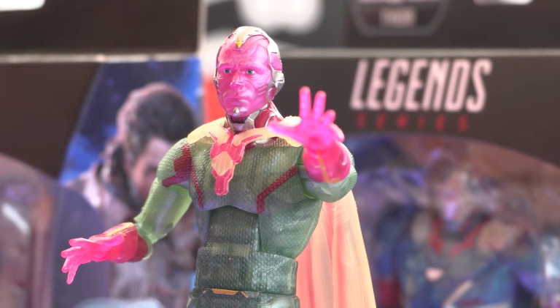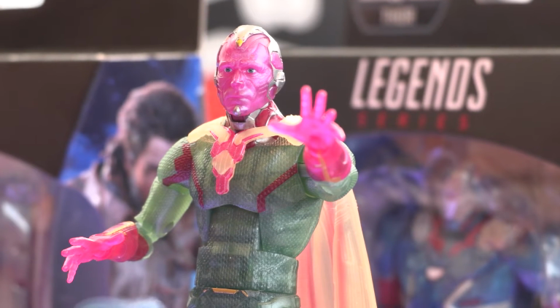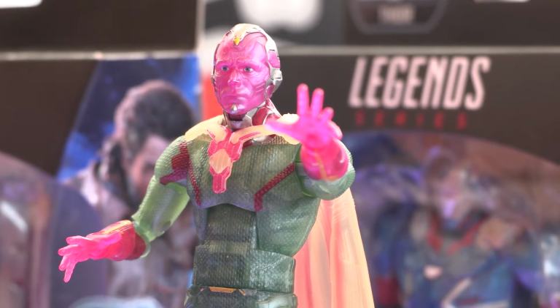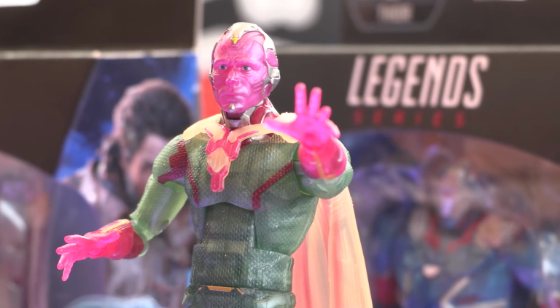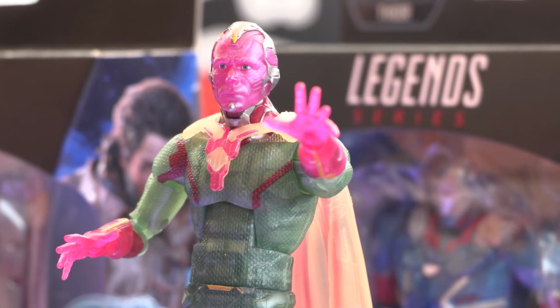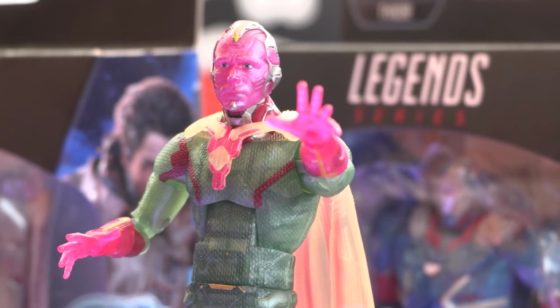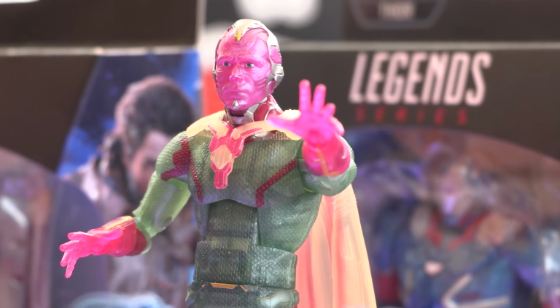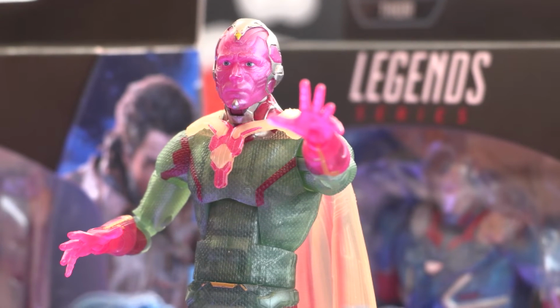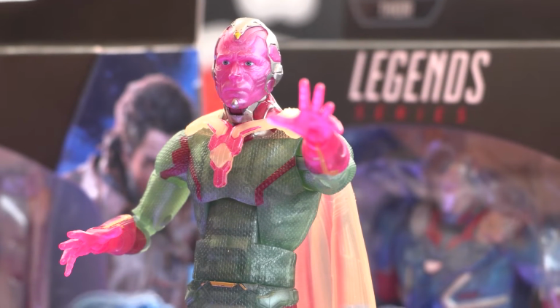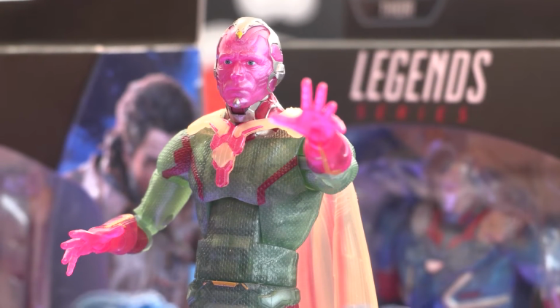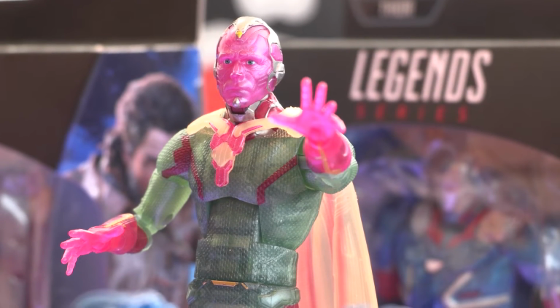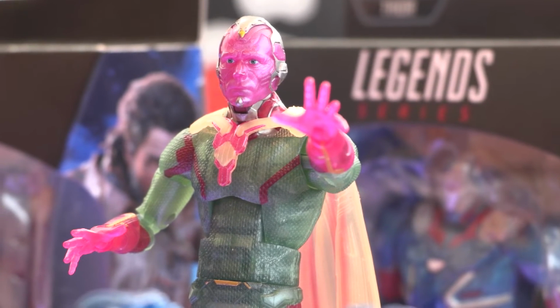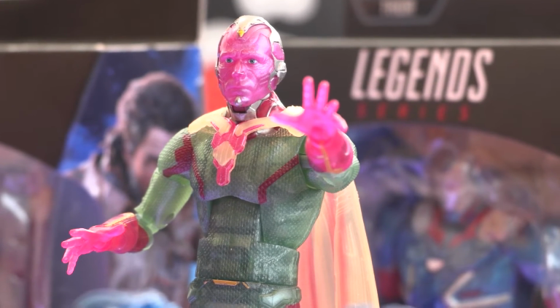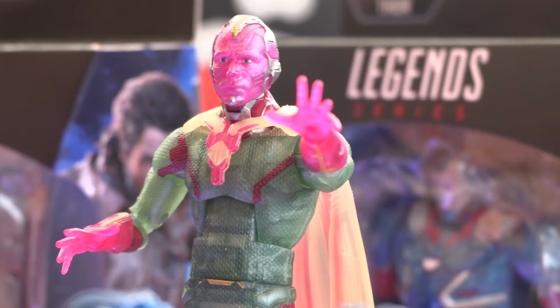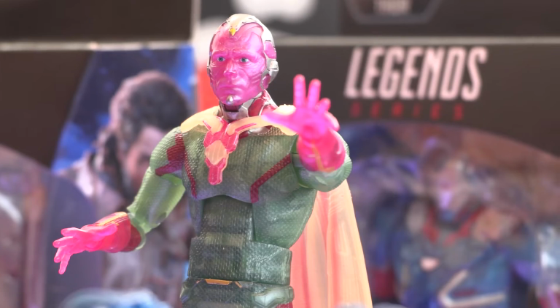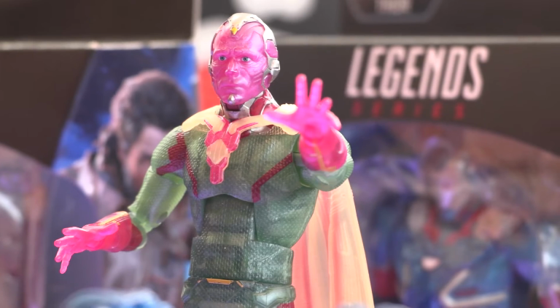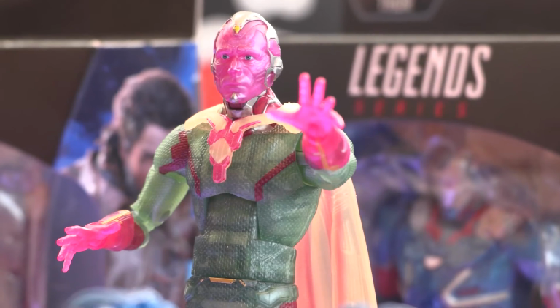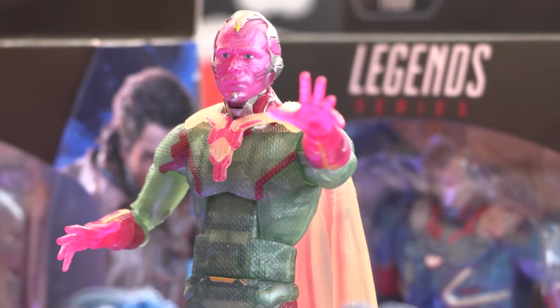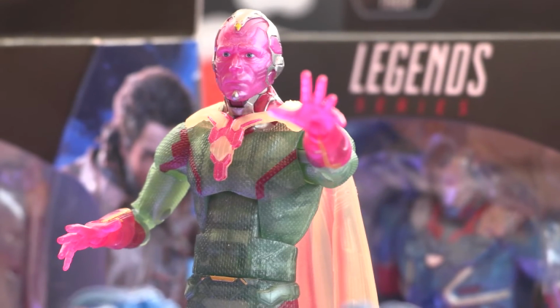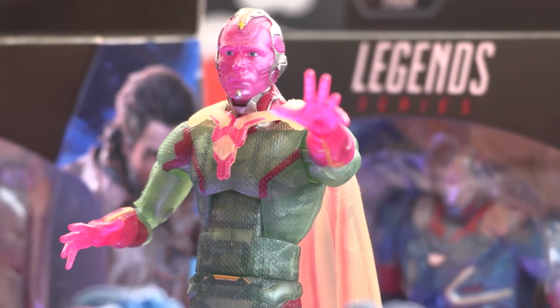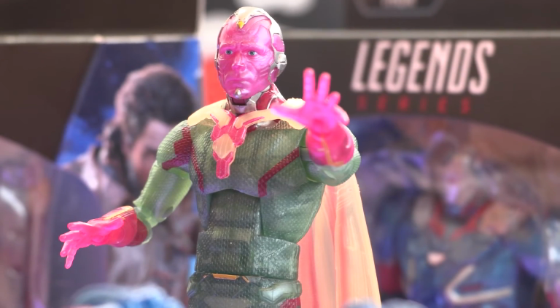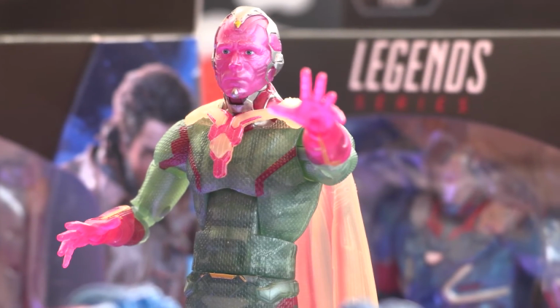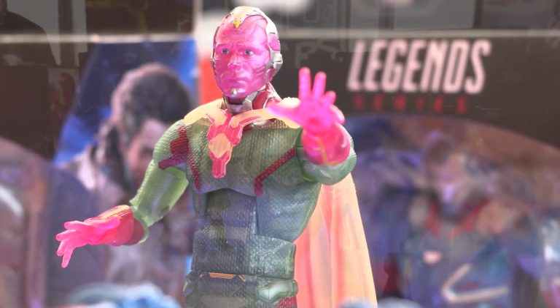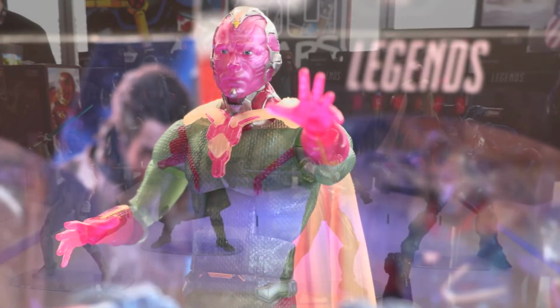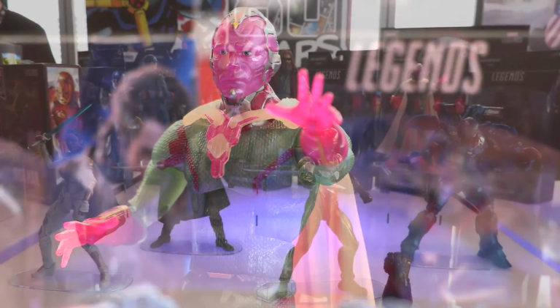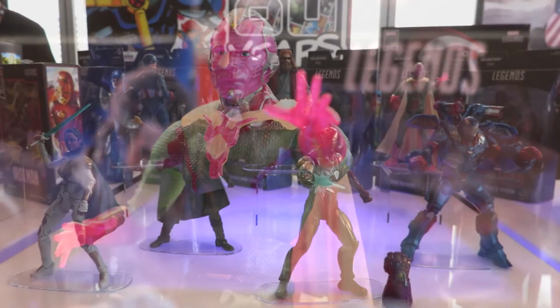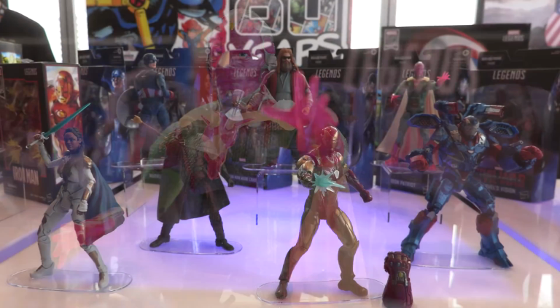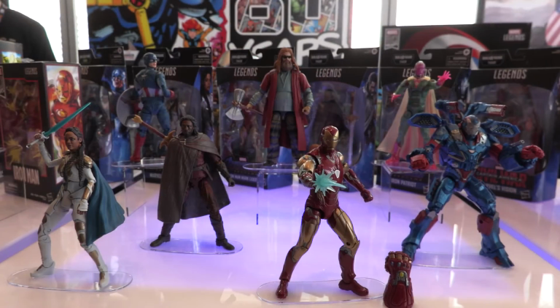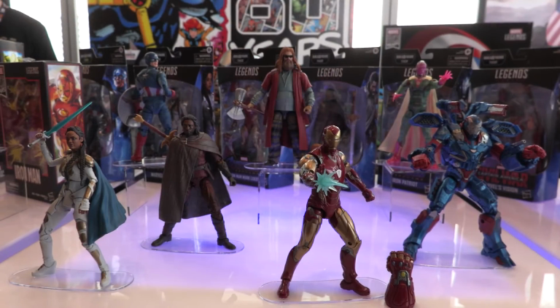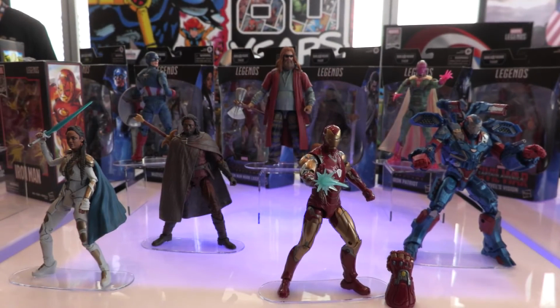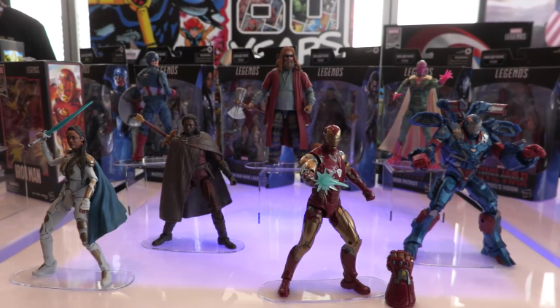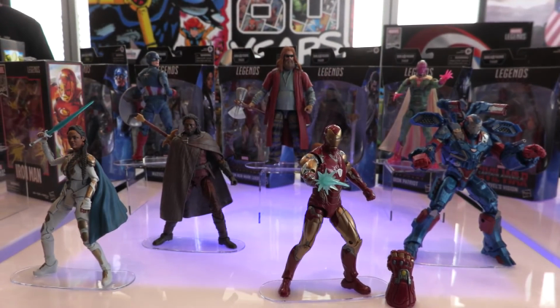This is late fall, and I believe they're the regular standard Marvel Legends pricing.